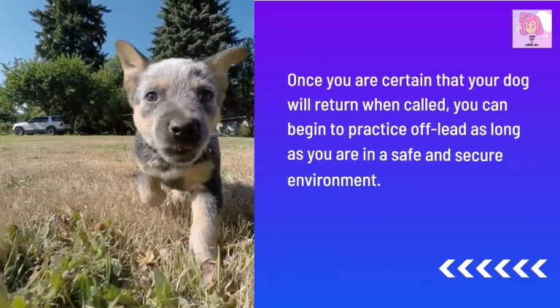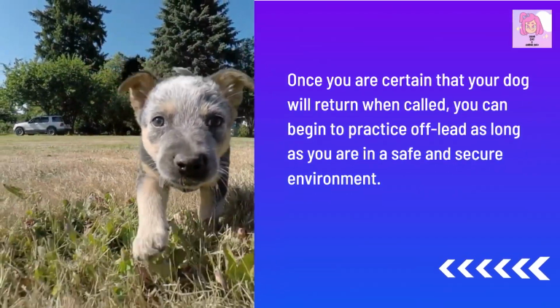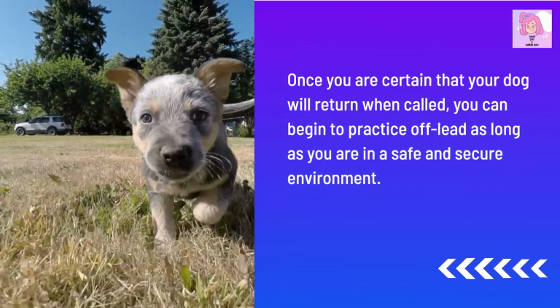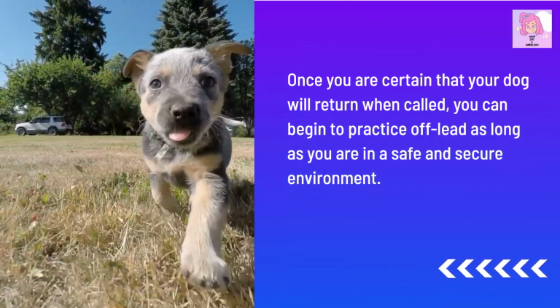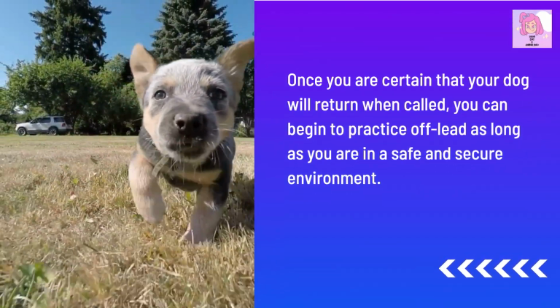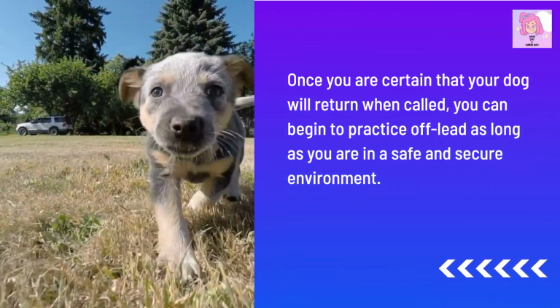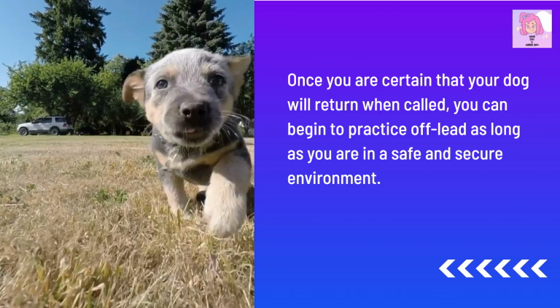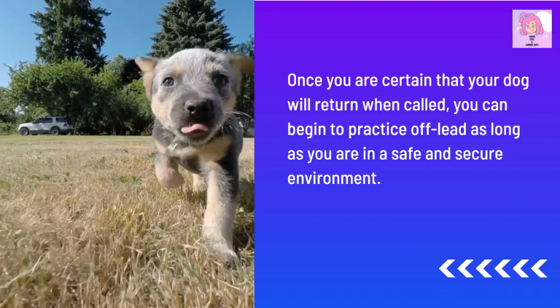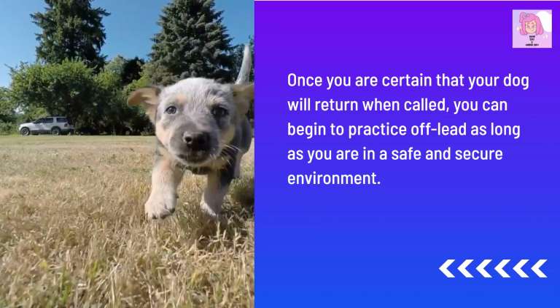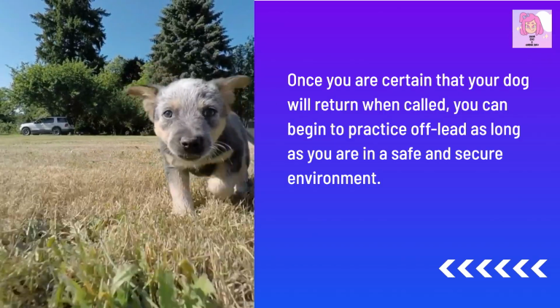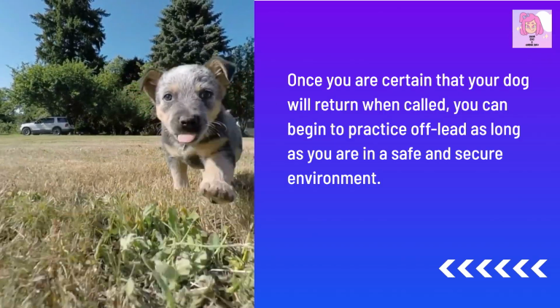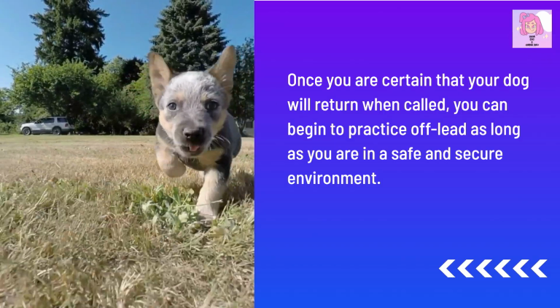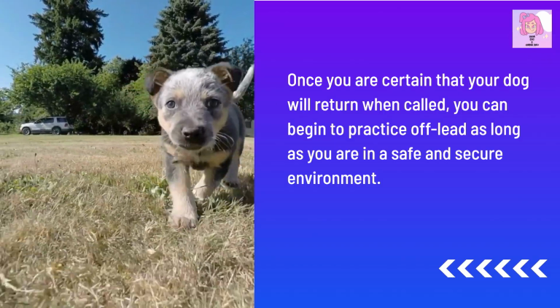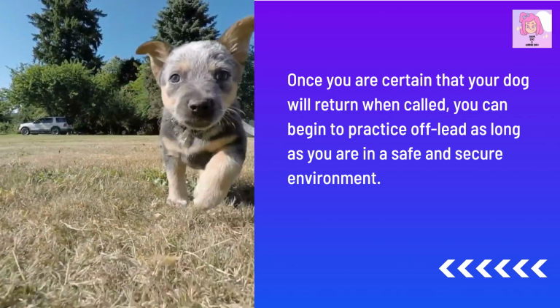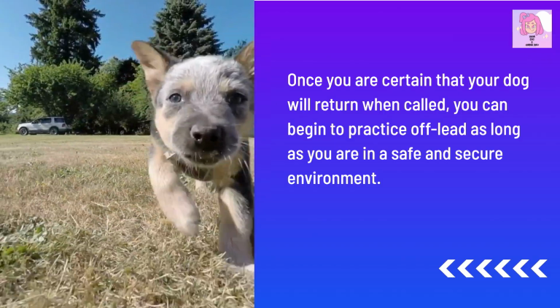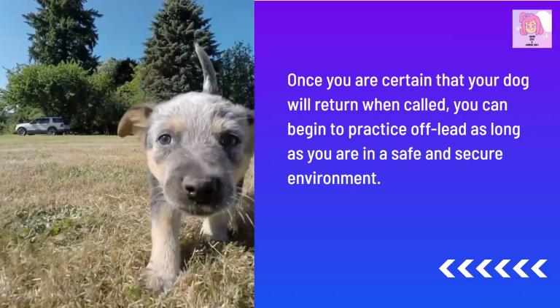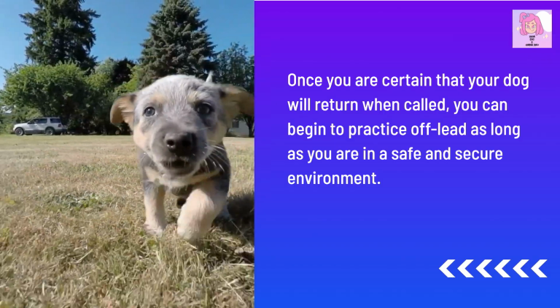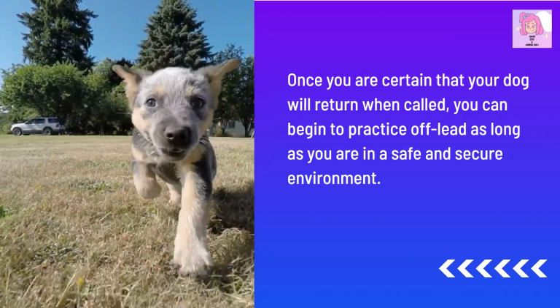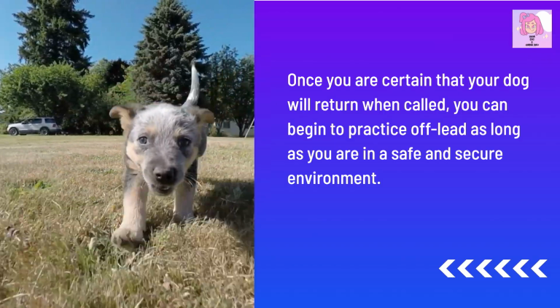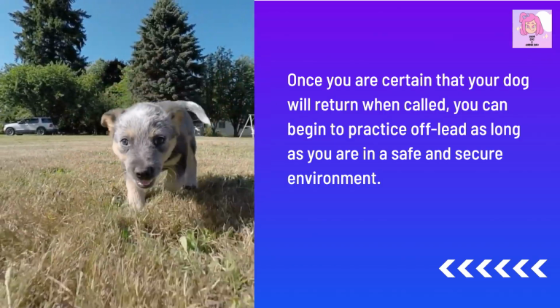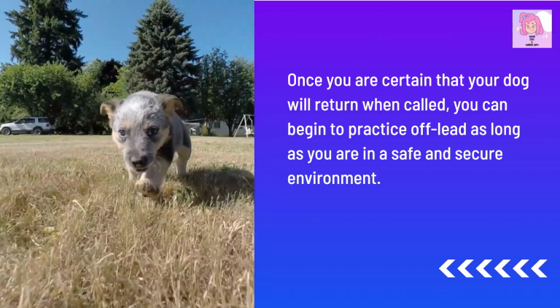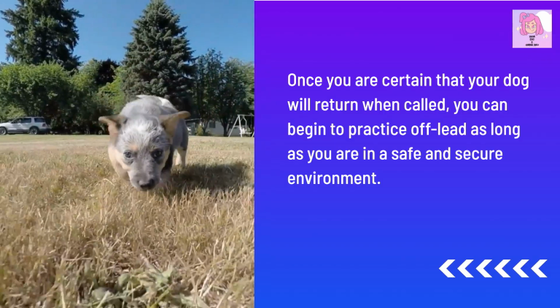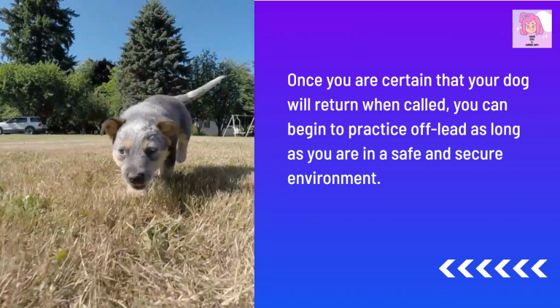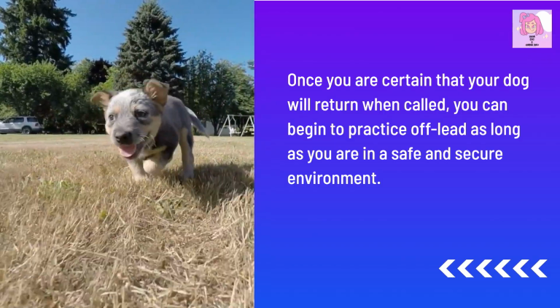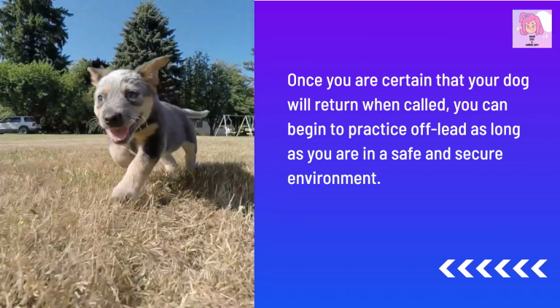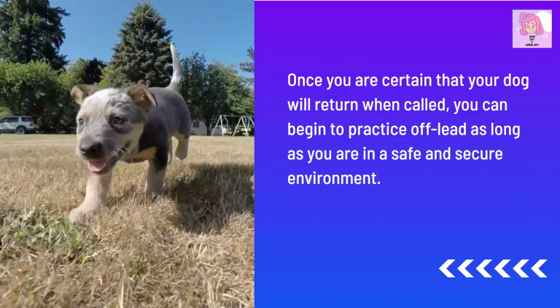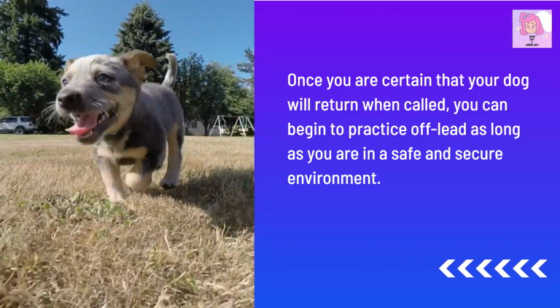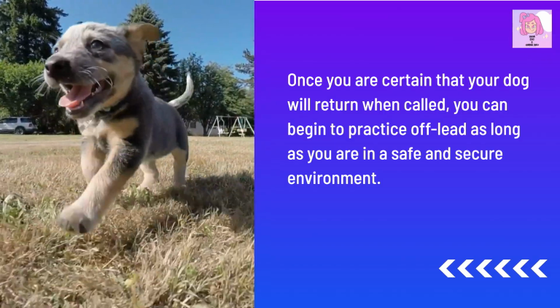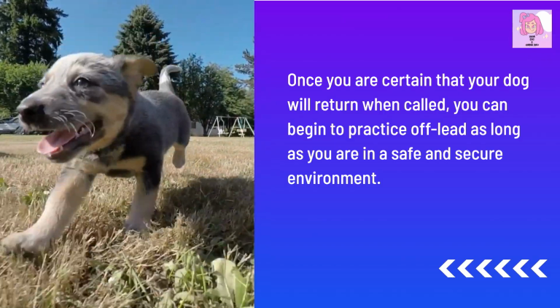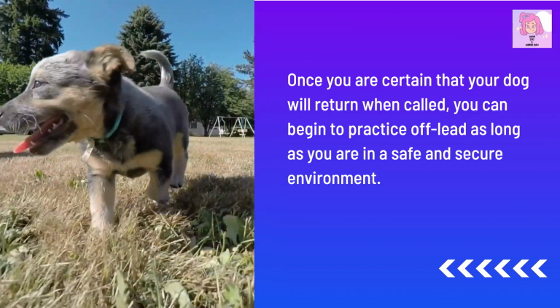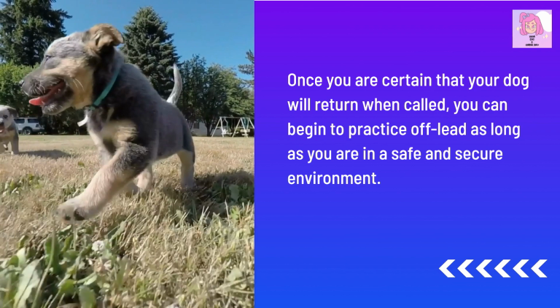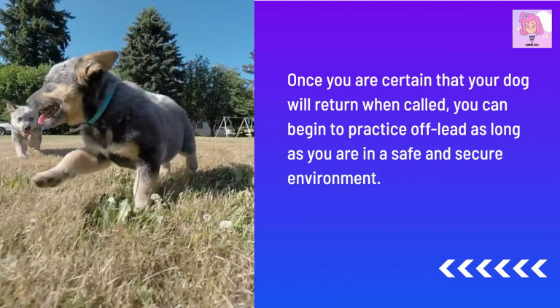Once you are certain that your dog will return when called, you can begin to practice off-lead, as long as you are in a safe and secure environment.